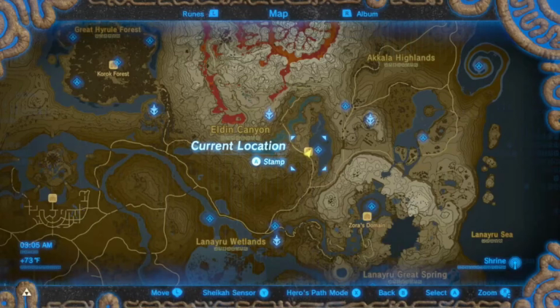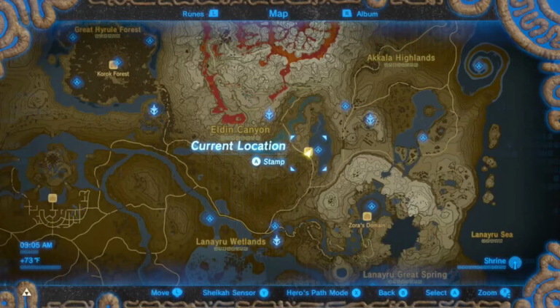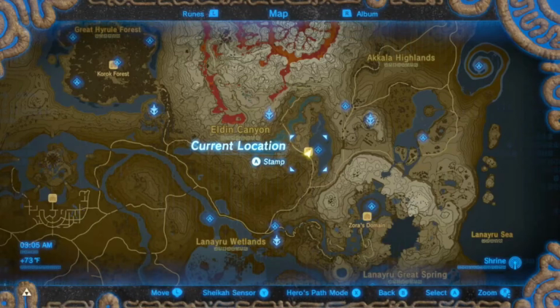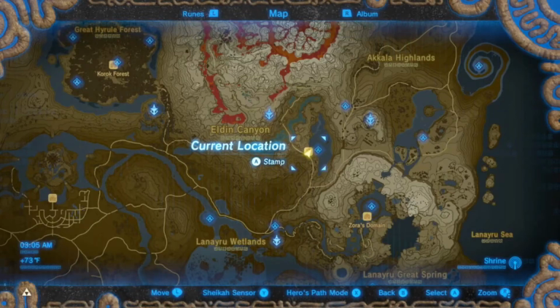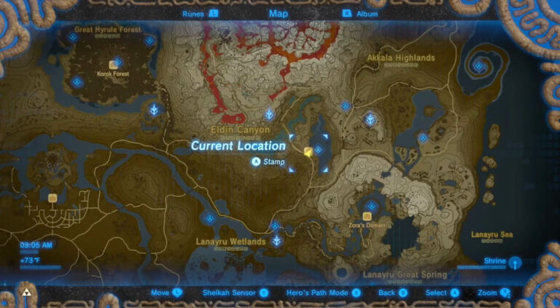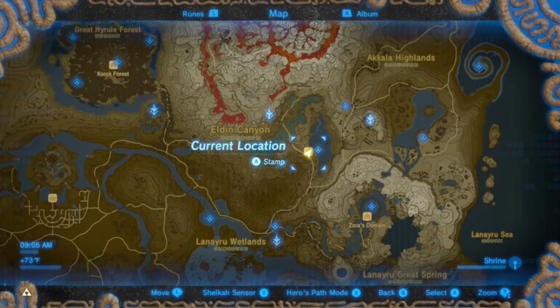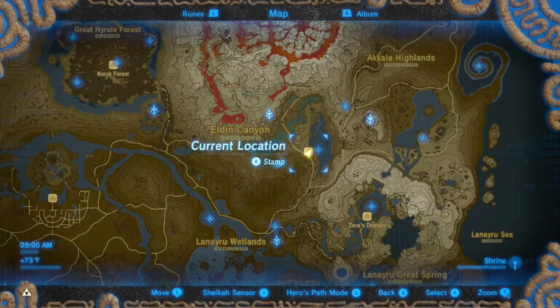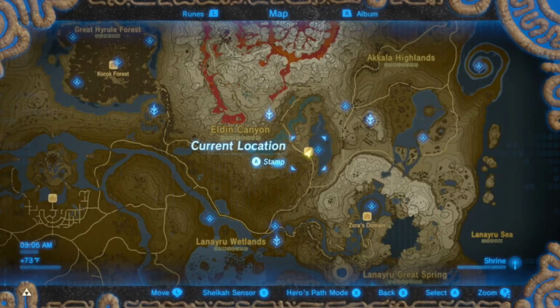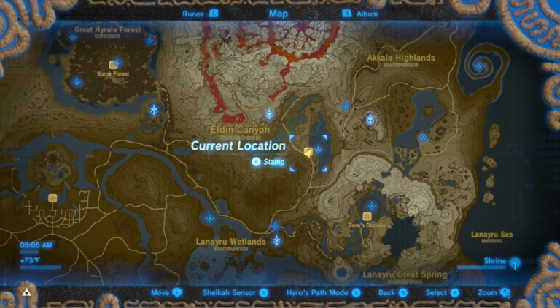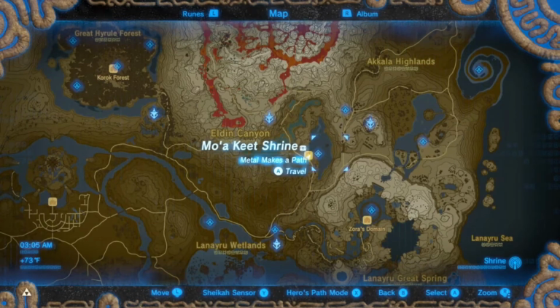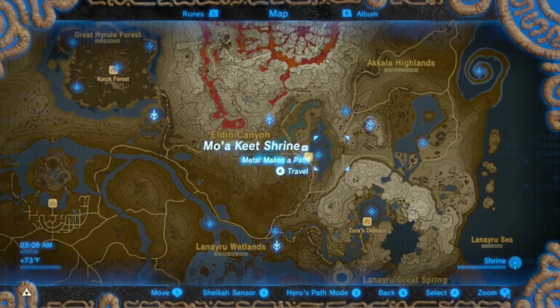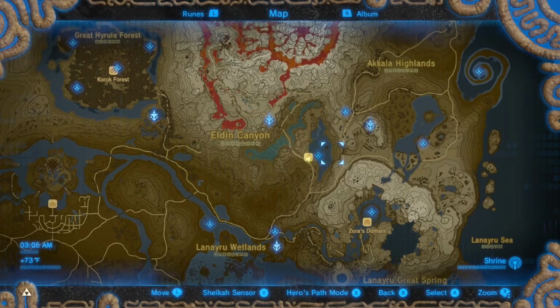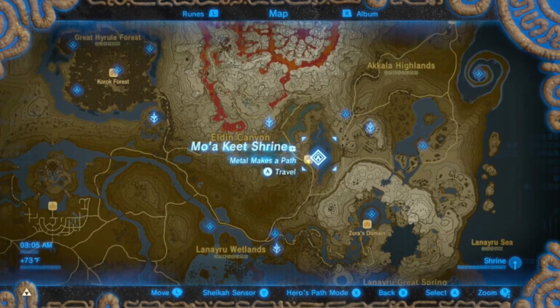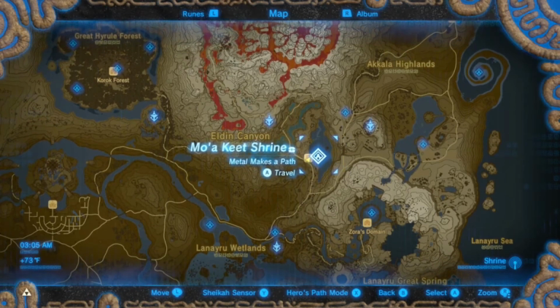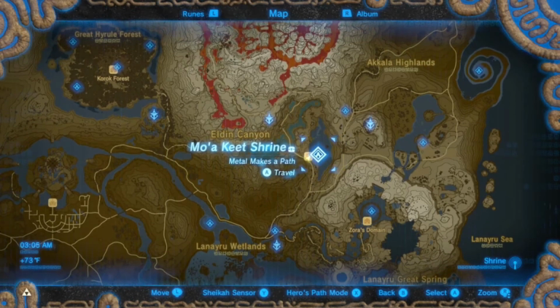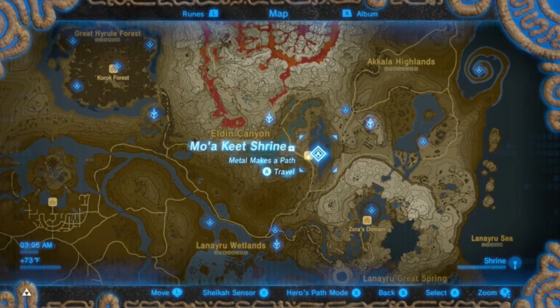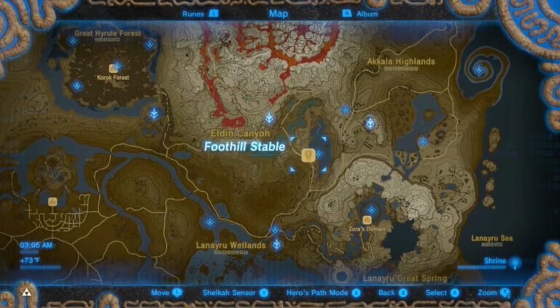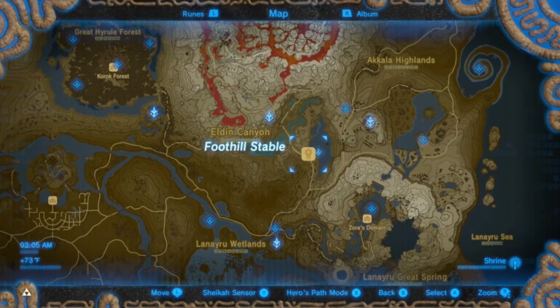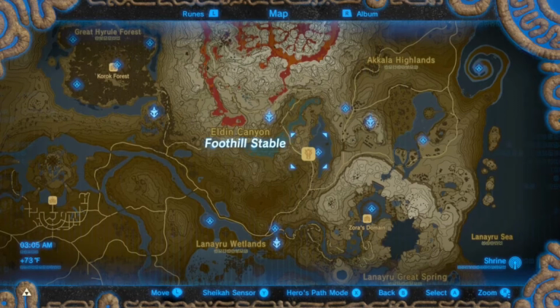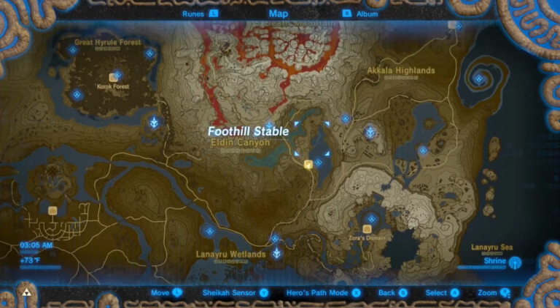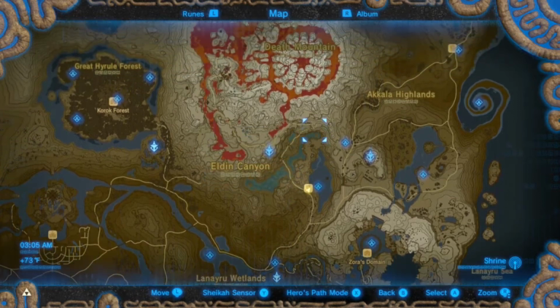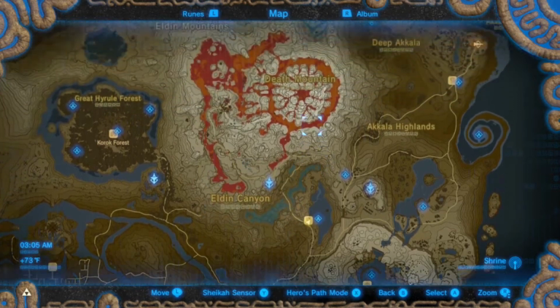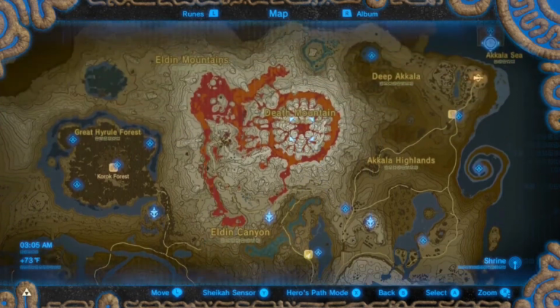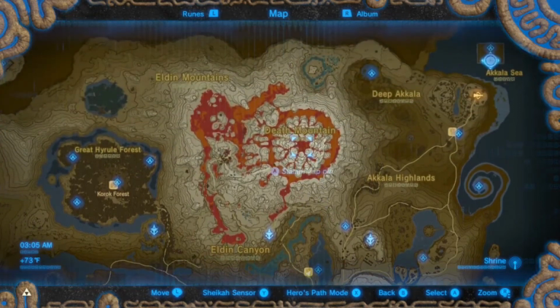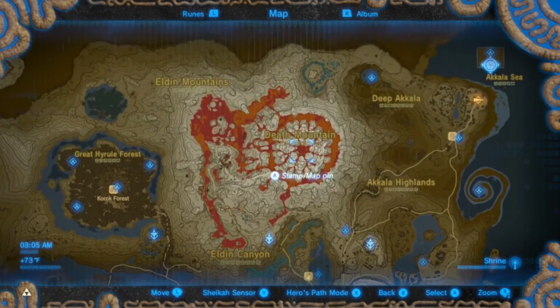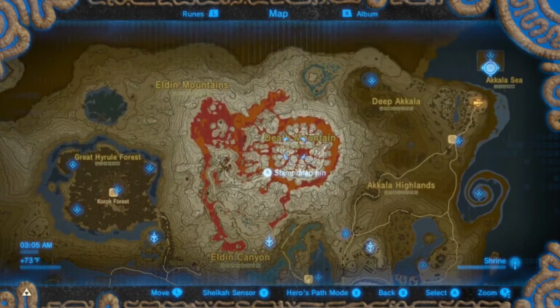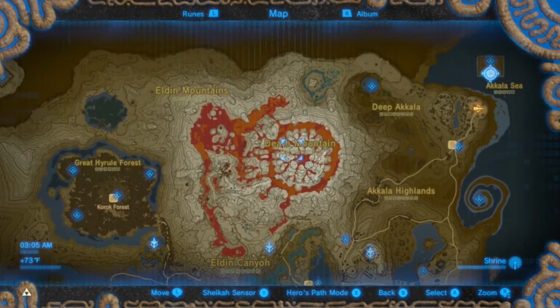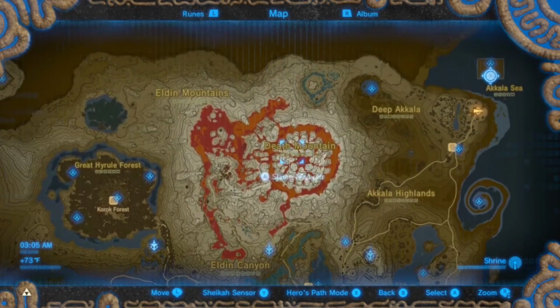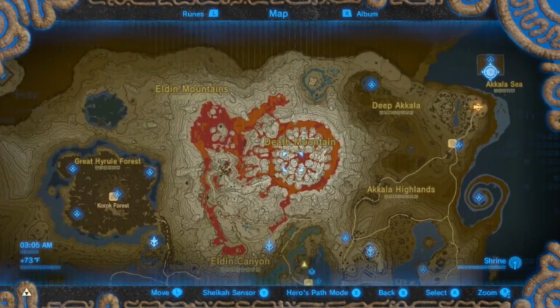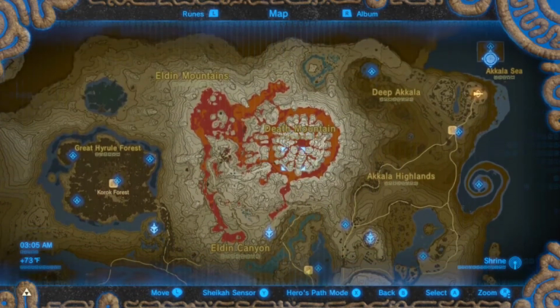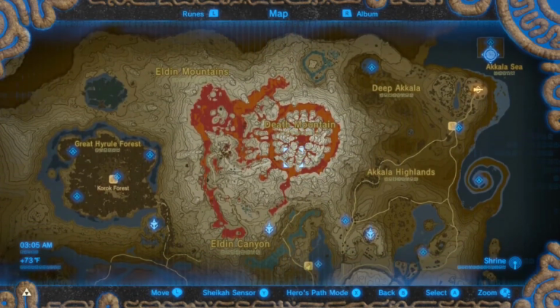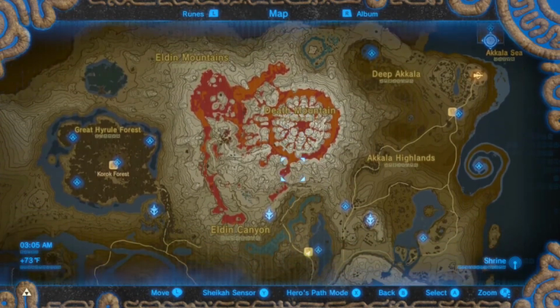Hello everyone, welcome back to NeoKills Gaming. We're back here with some more Zelda Breath of the Wild, and today I'm going to be showing everybody how to get the Flame Breaker outfit.